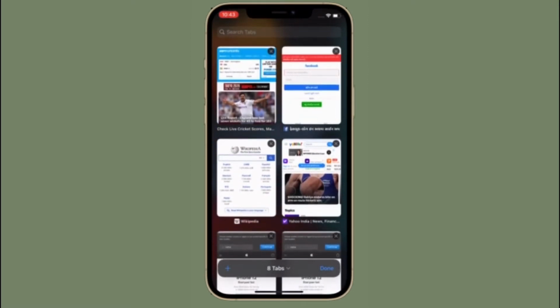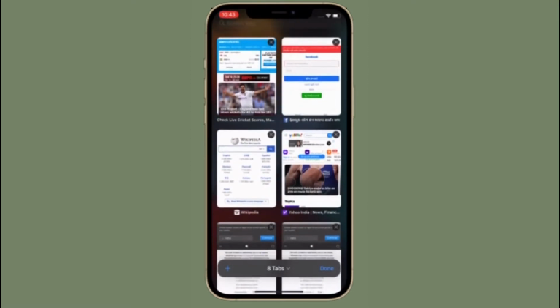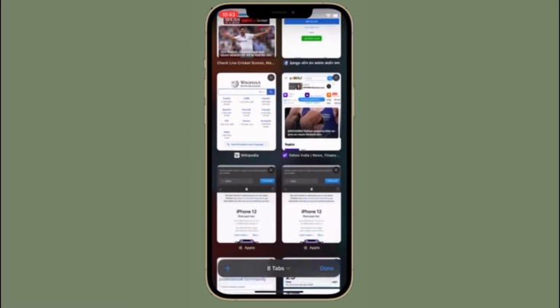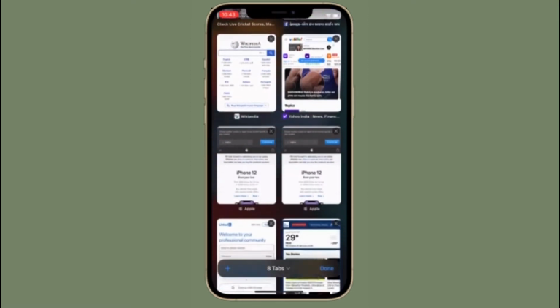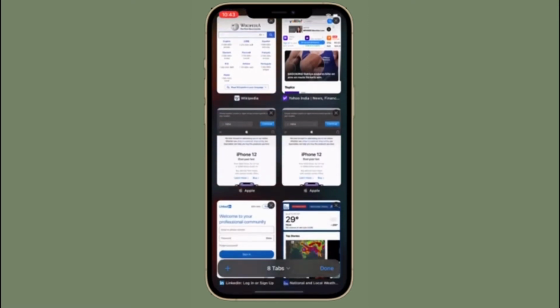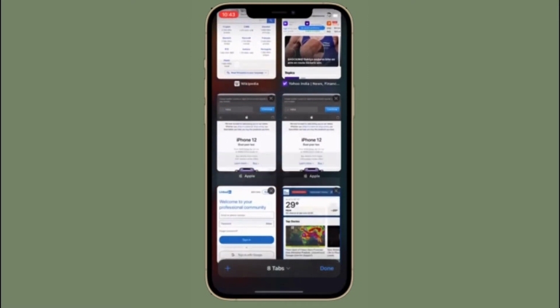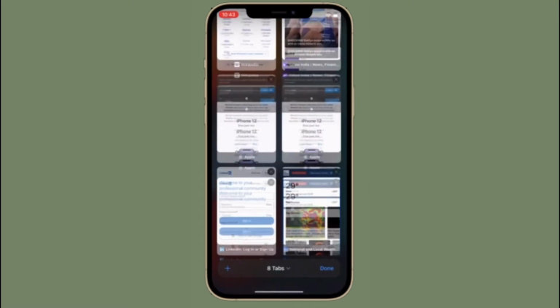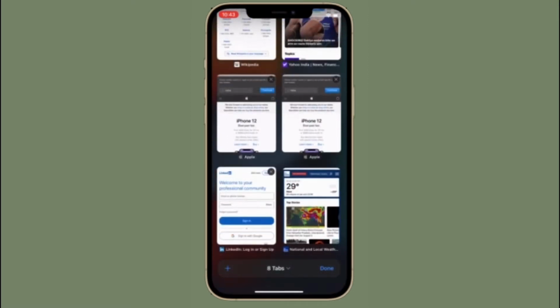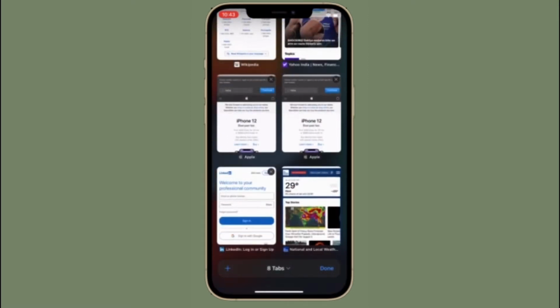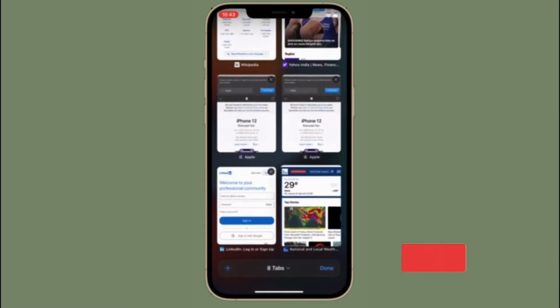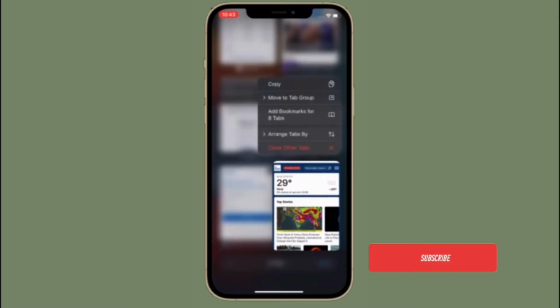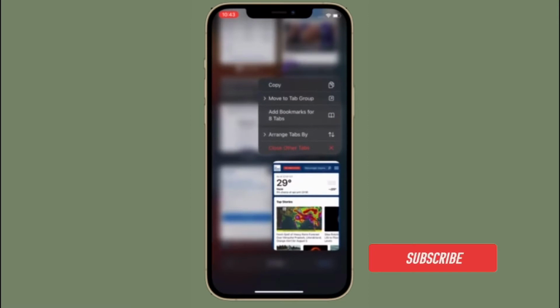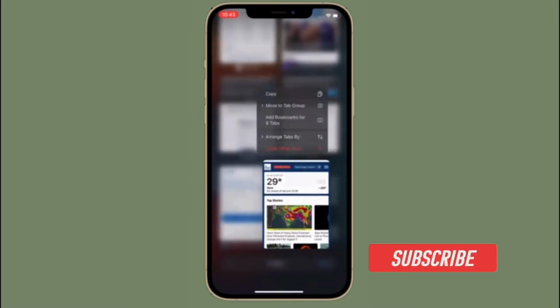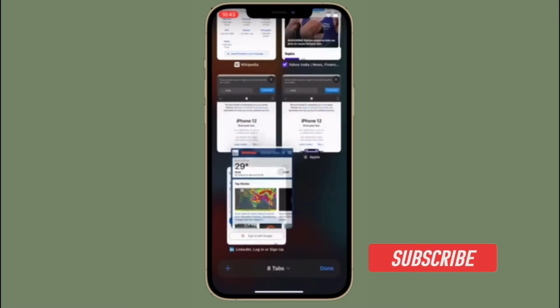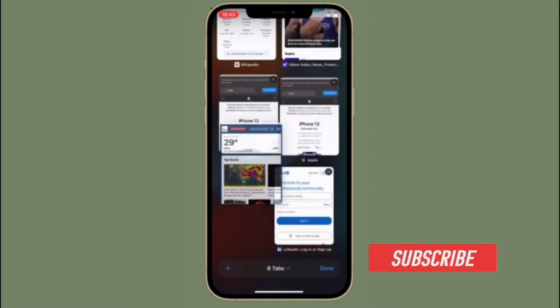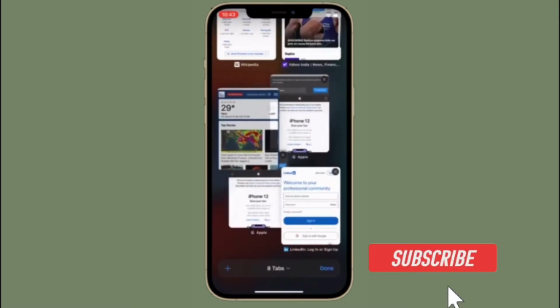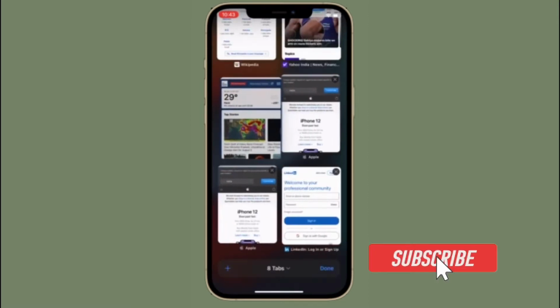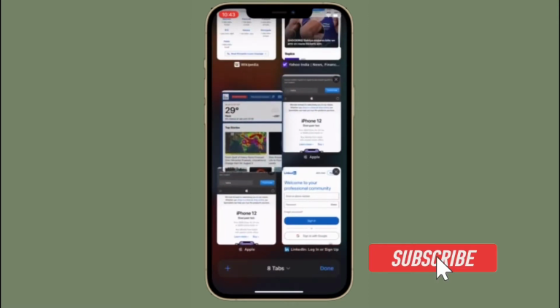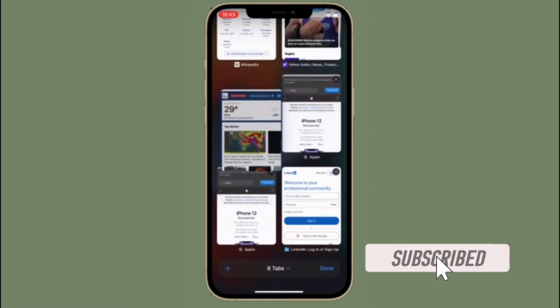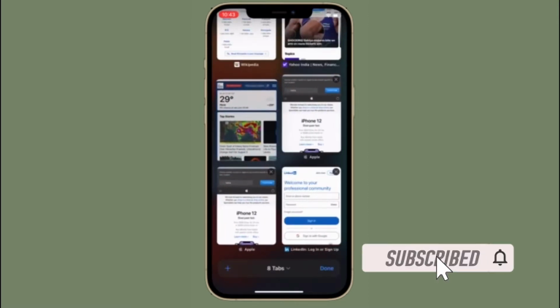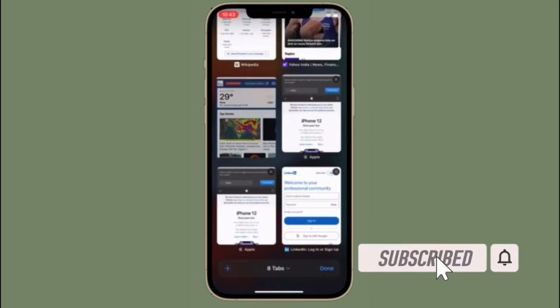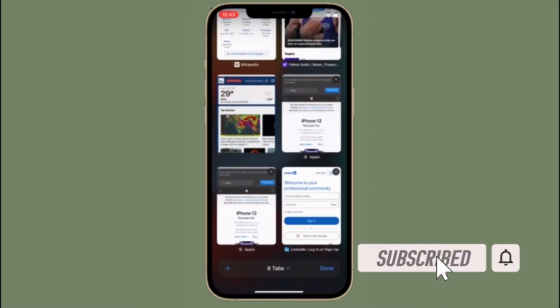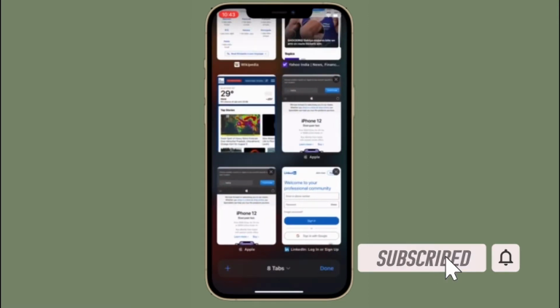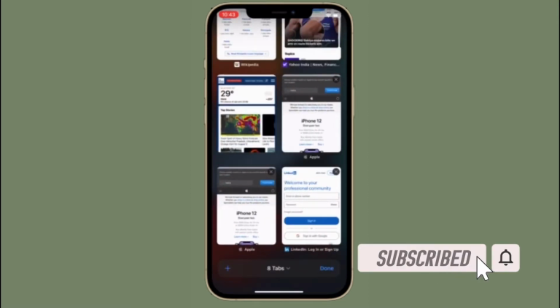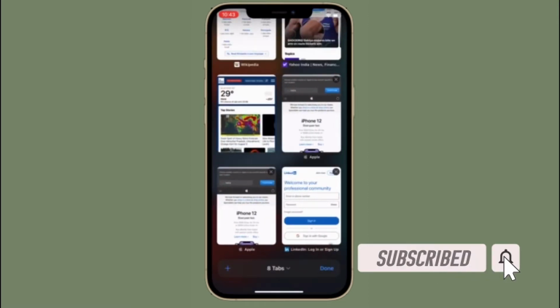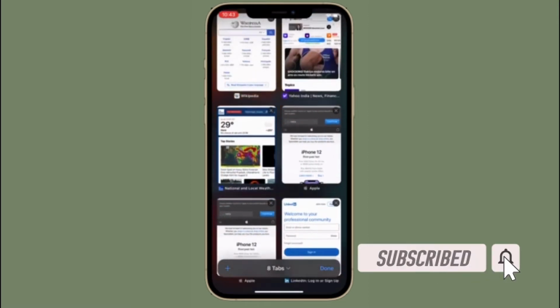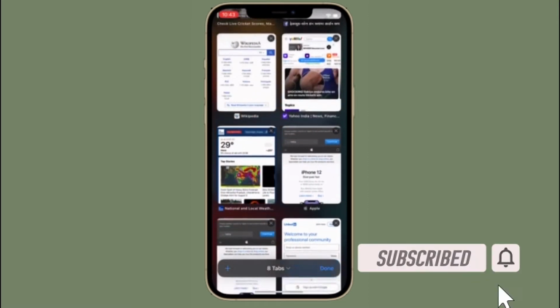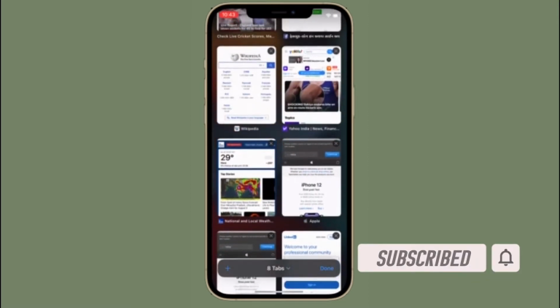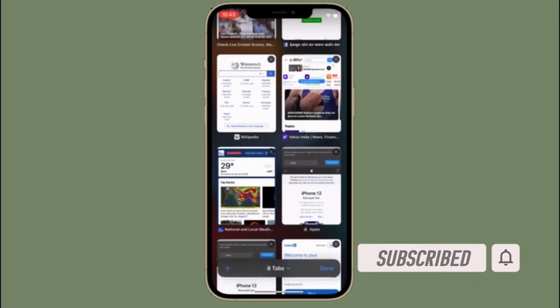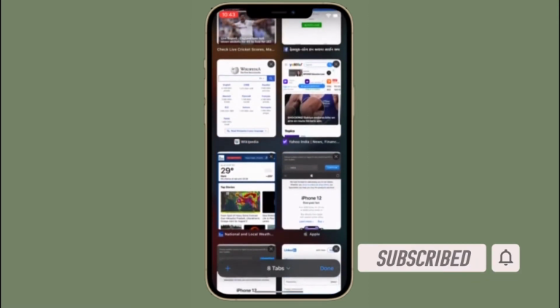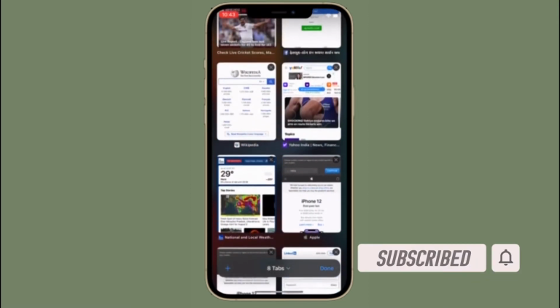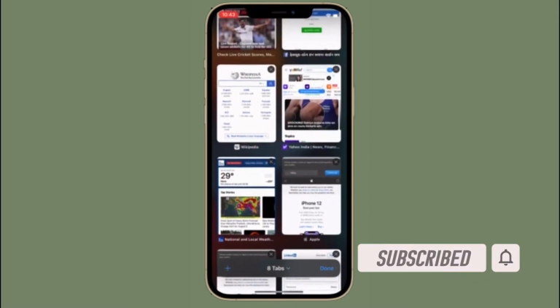Before getting started, make sure you have subscribed to our YouTube channel and hit the bell icon so that you won't miss any update from 360 Reader.